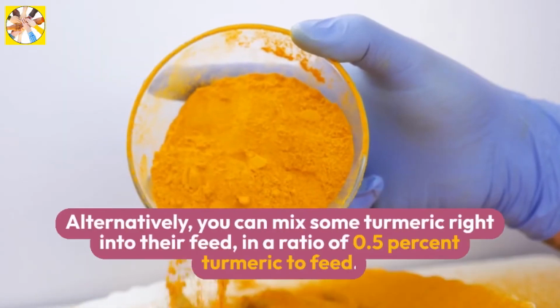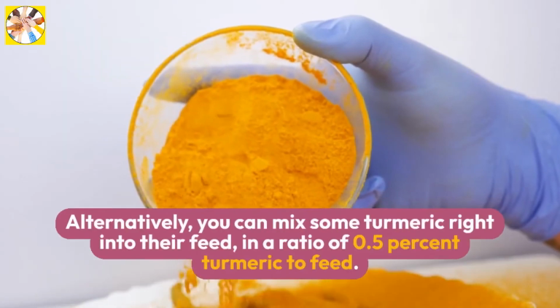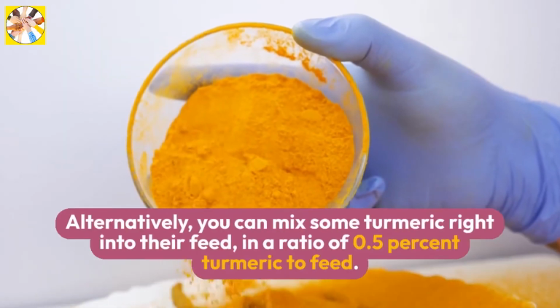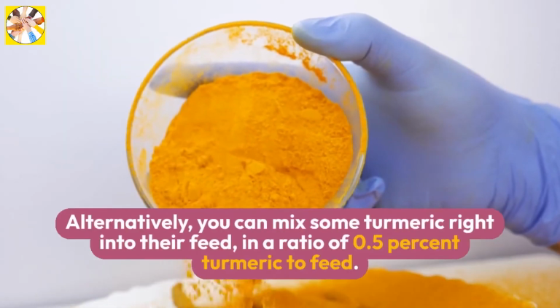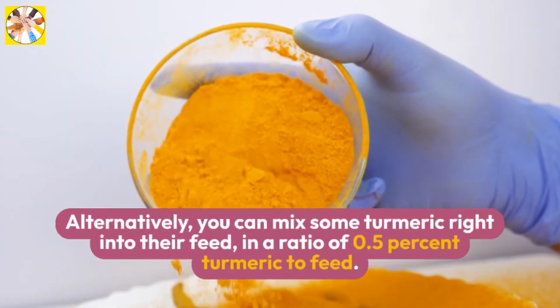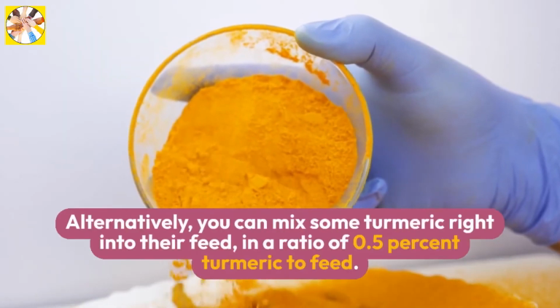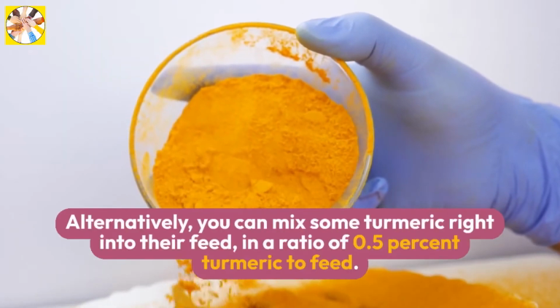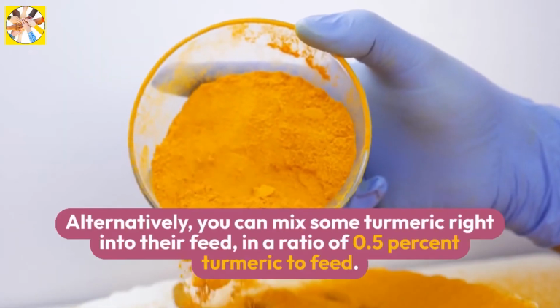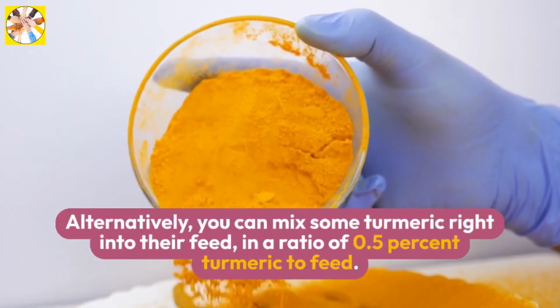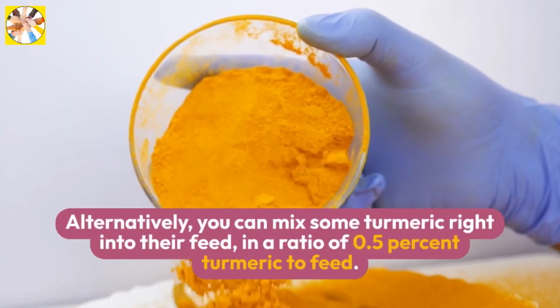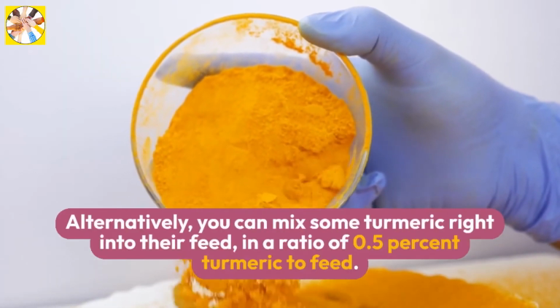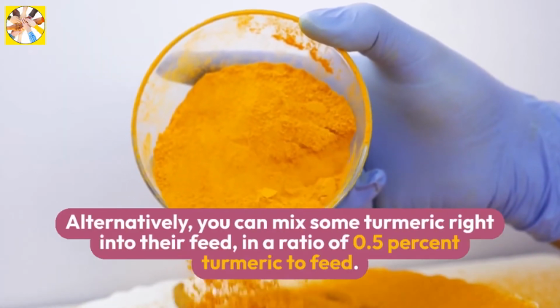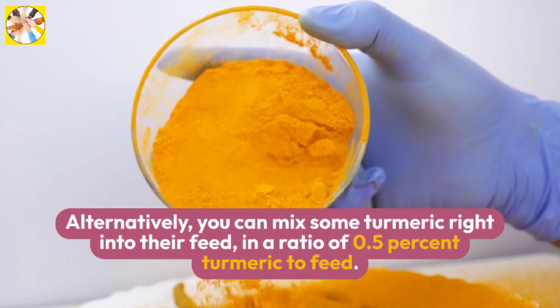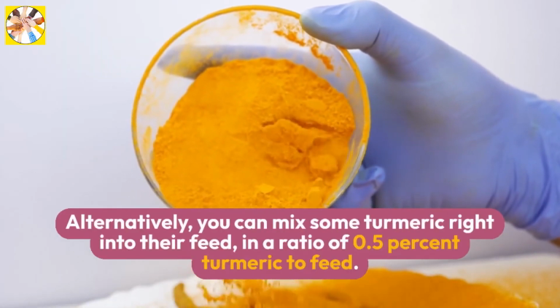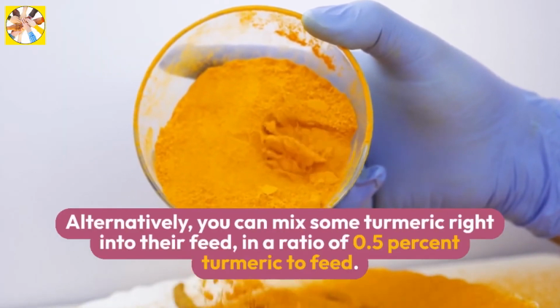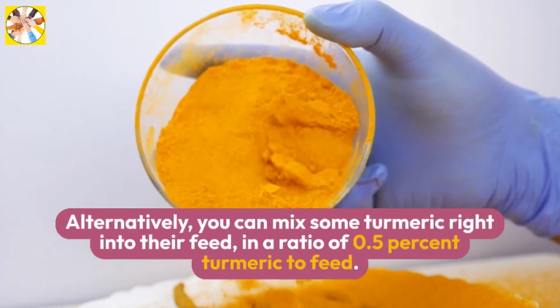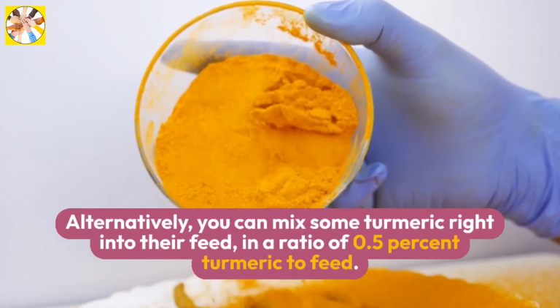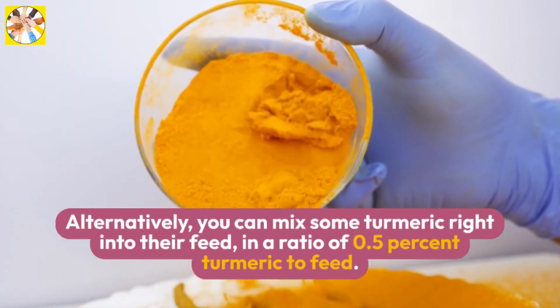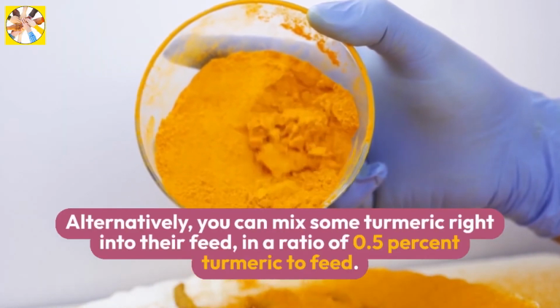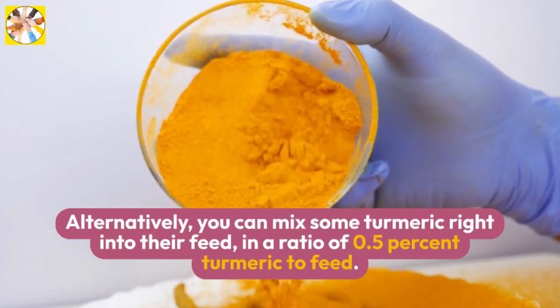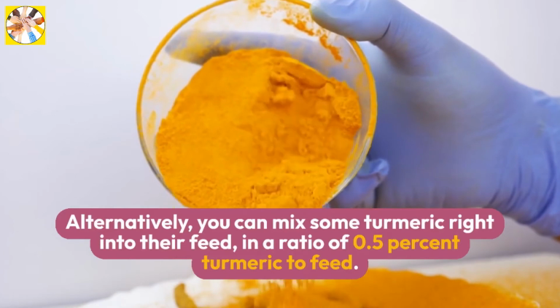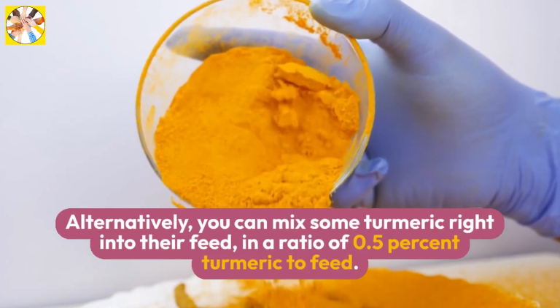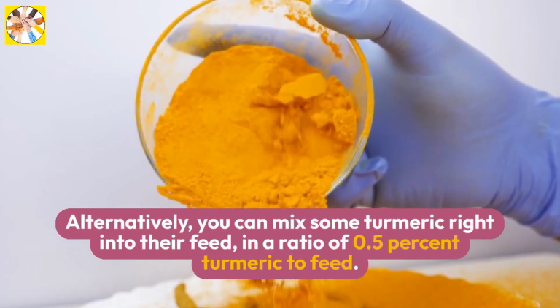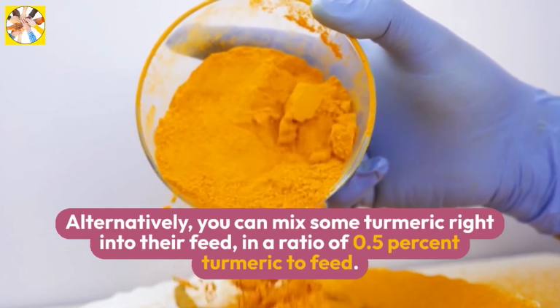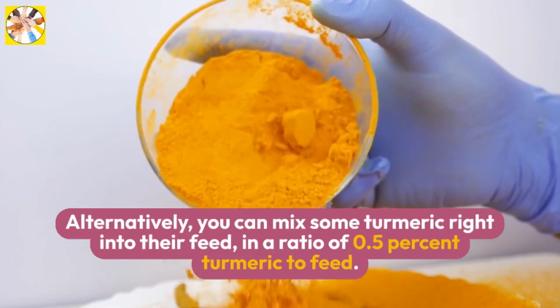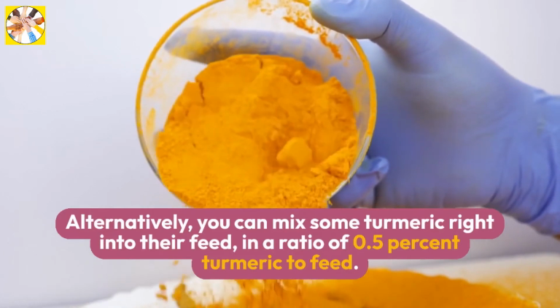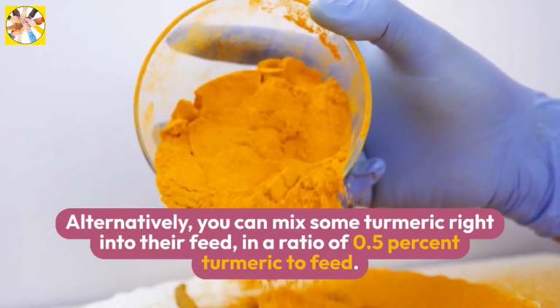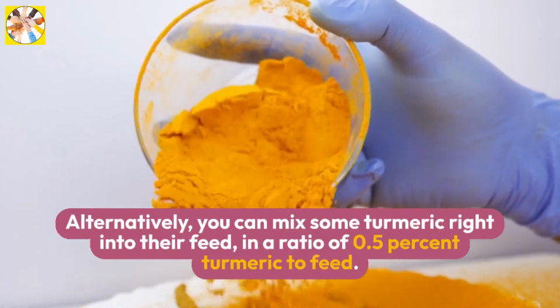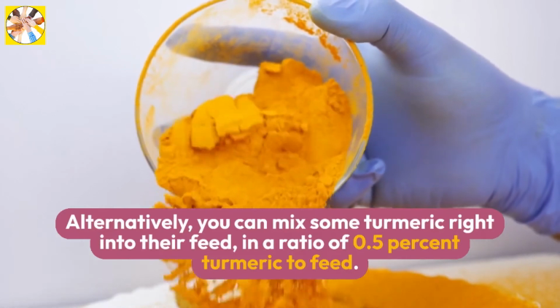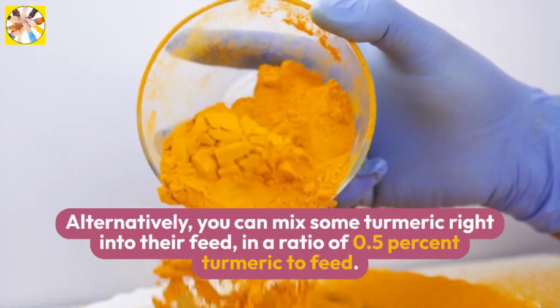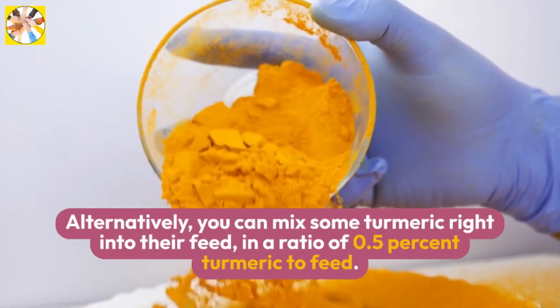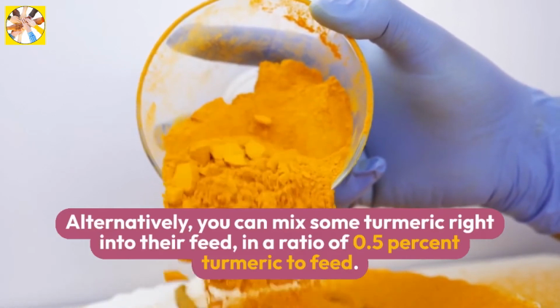Alternatively, you can mix some turmeric right into their feed, in a ratio of 0.5% turmeric to feed.